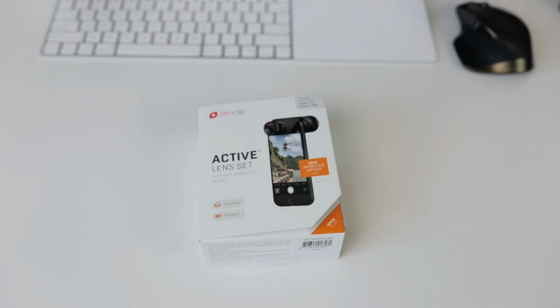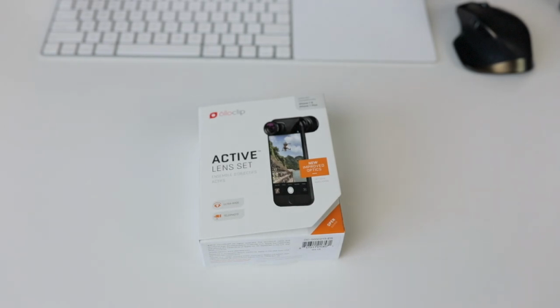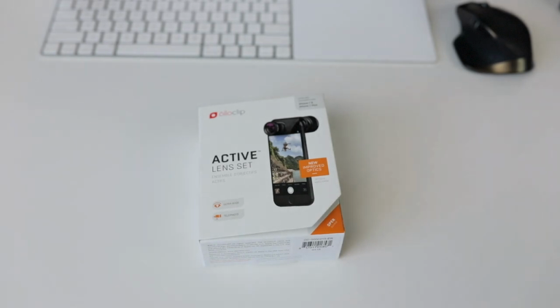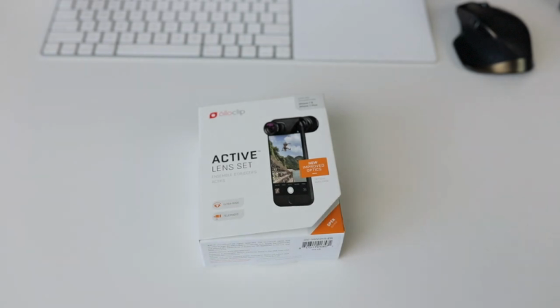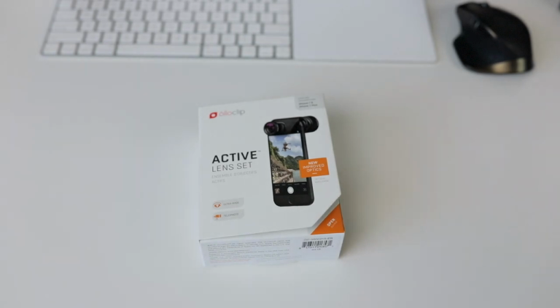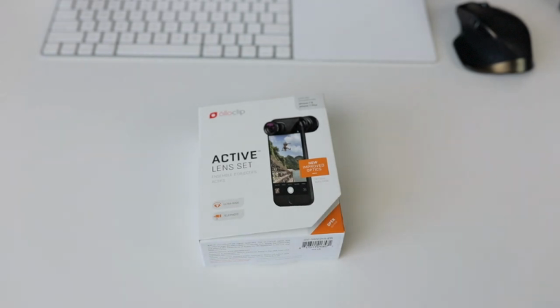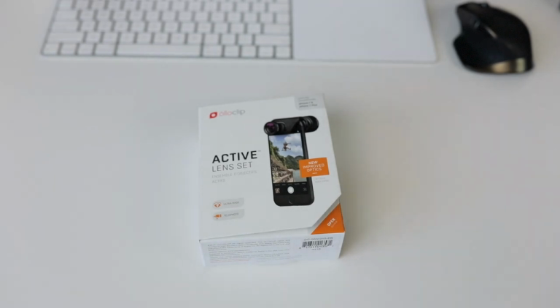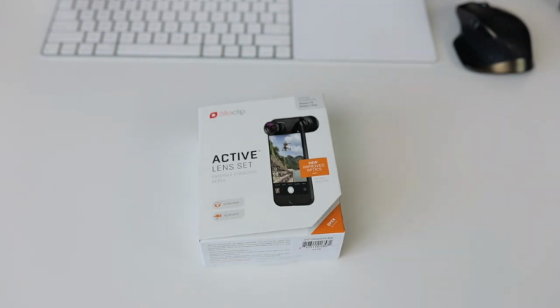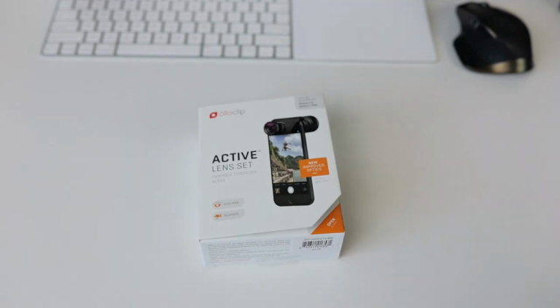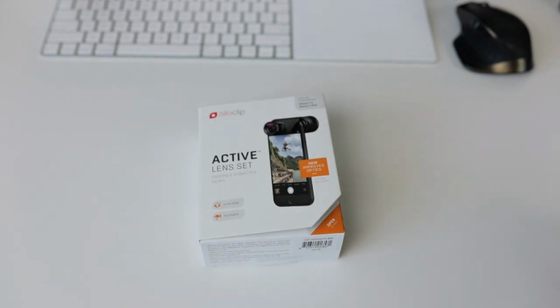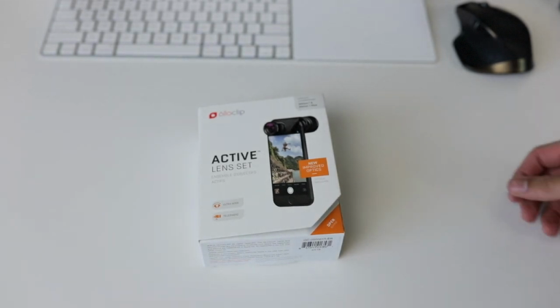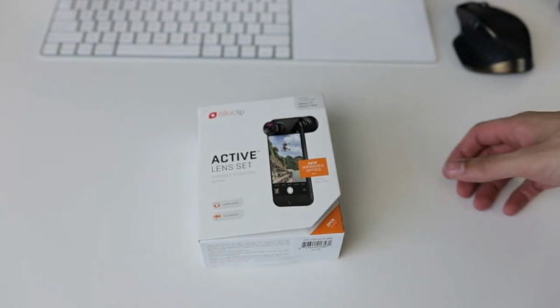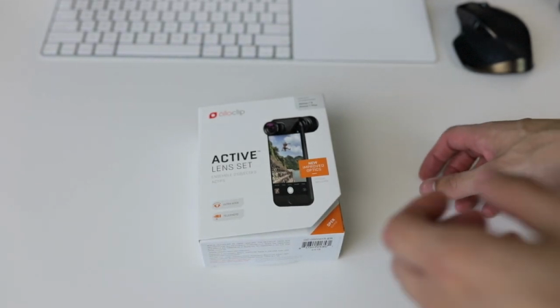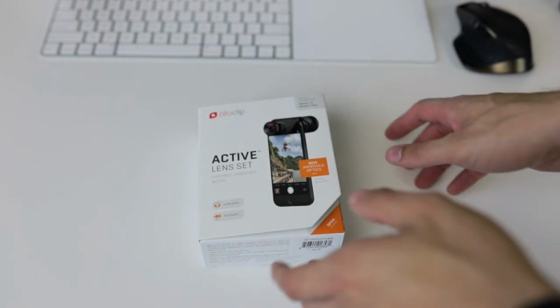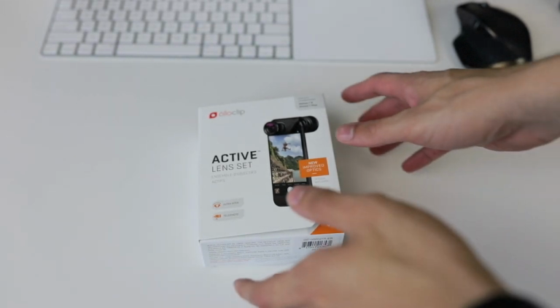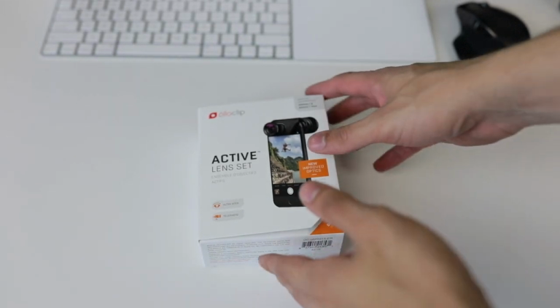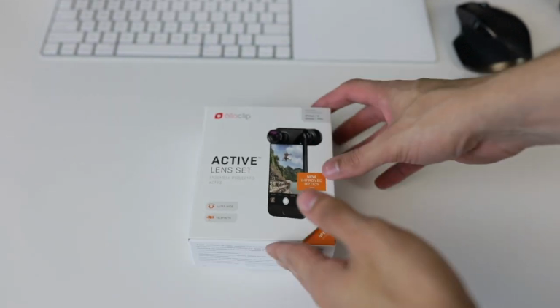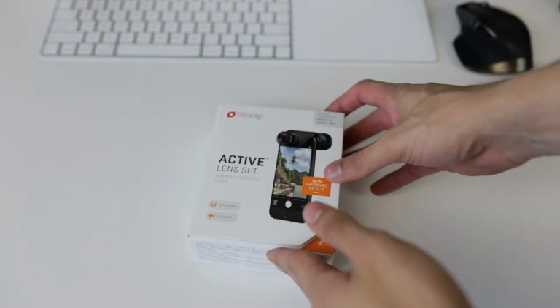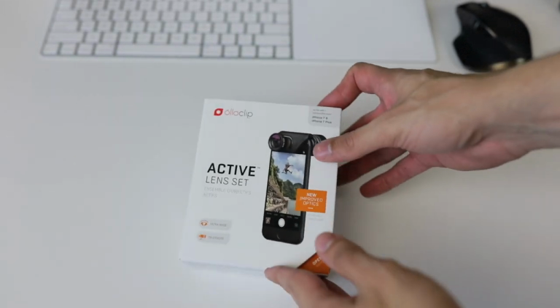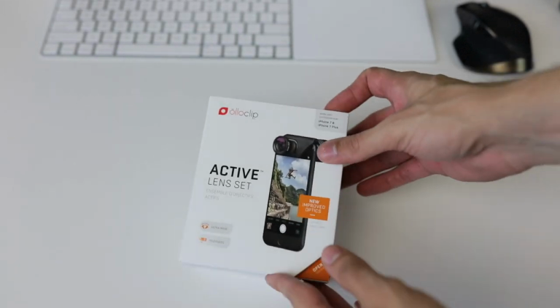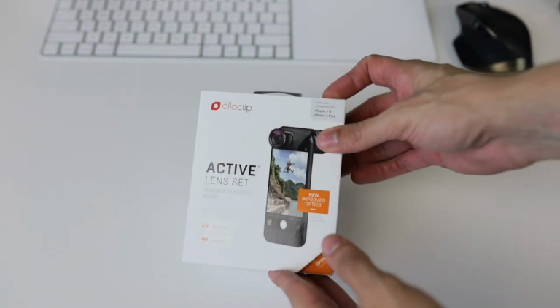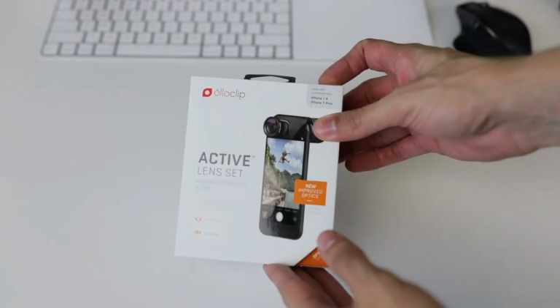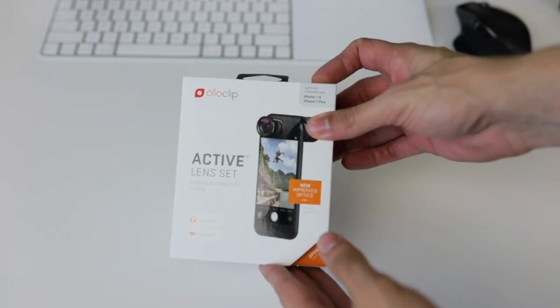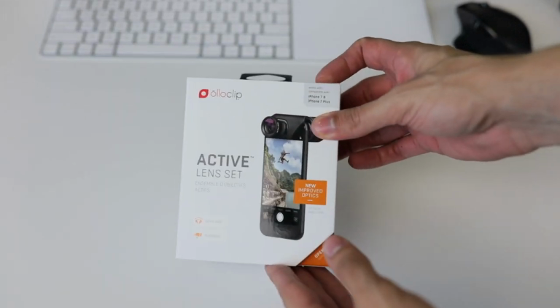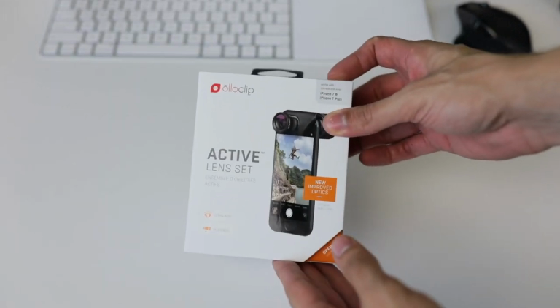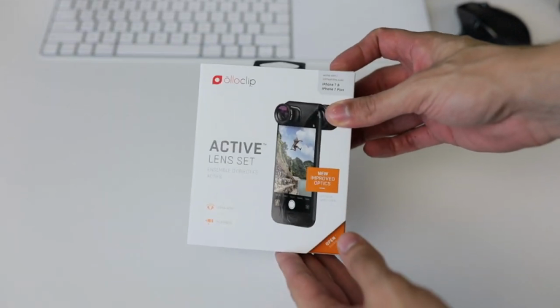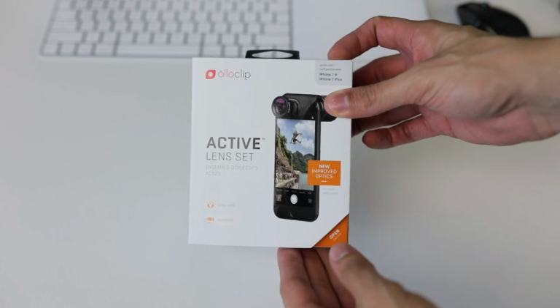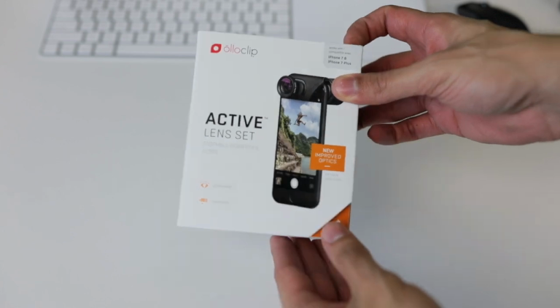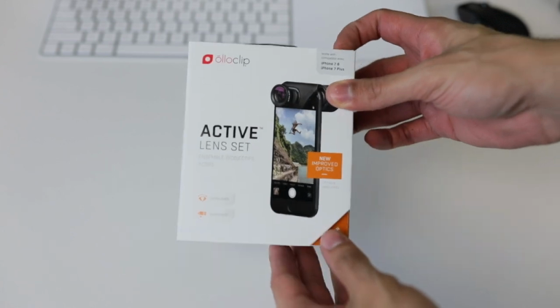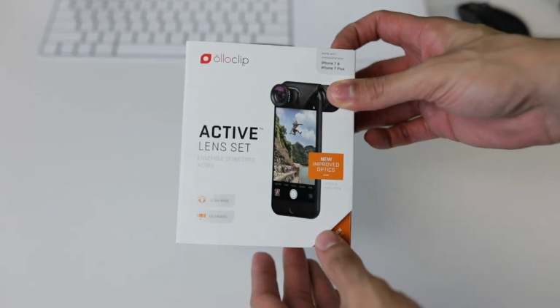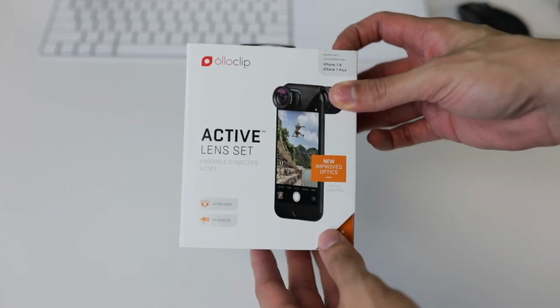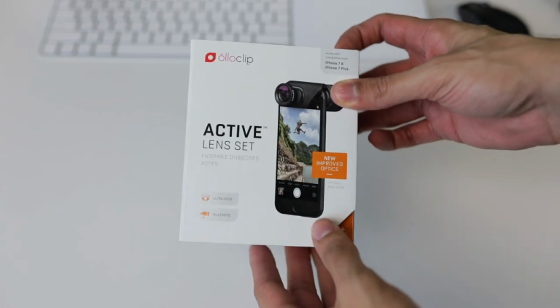Hey, what's up guys? Alex here with a new video, and today we're taking a look at the new Oloclip Active Lens Set.